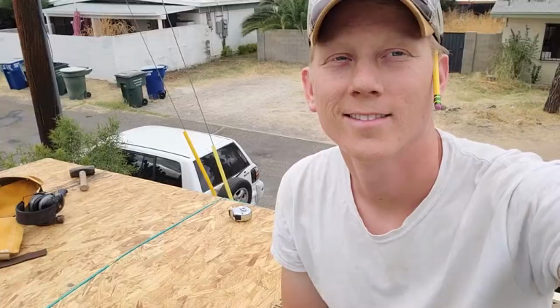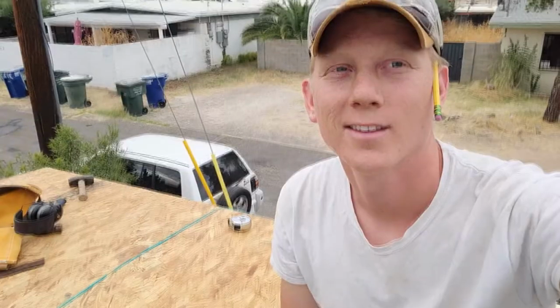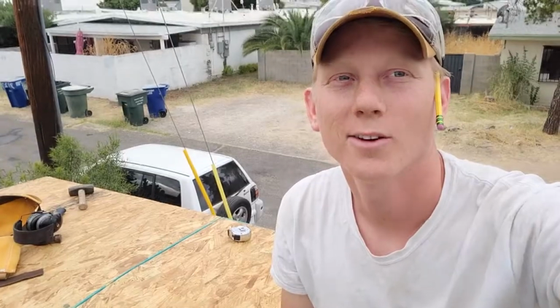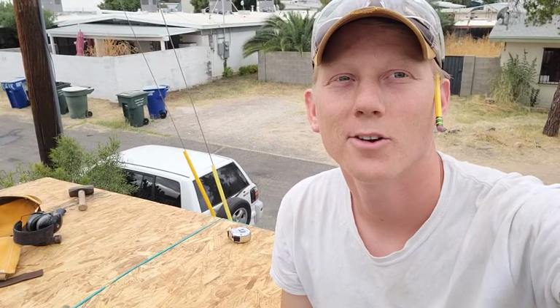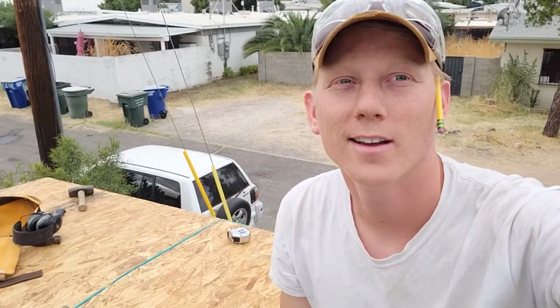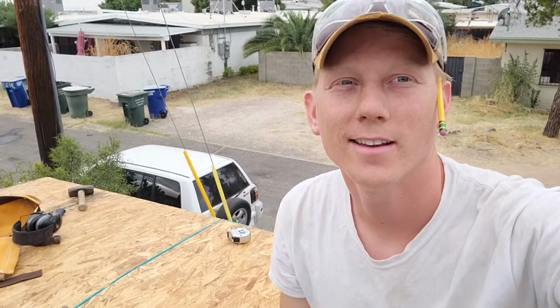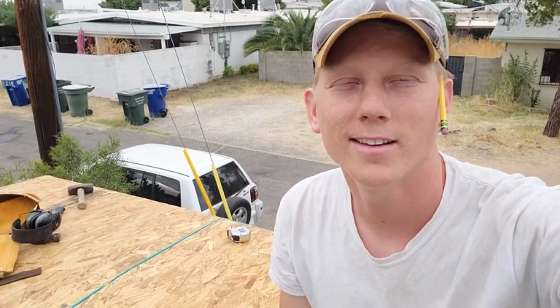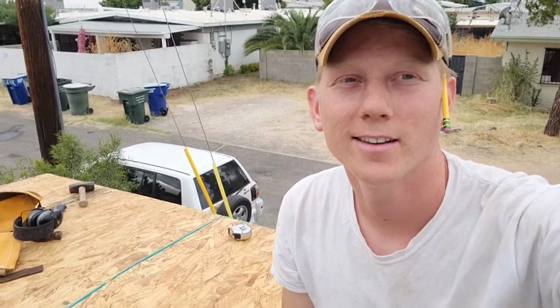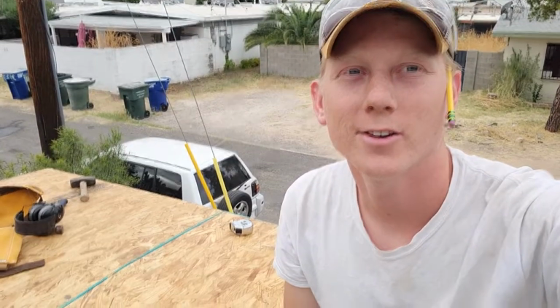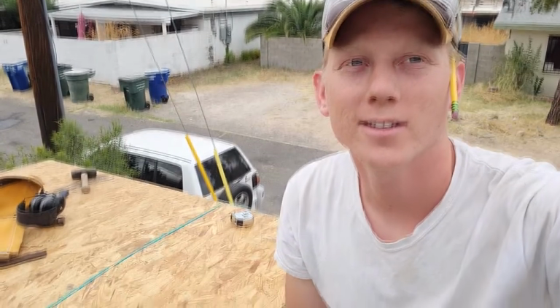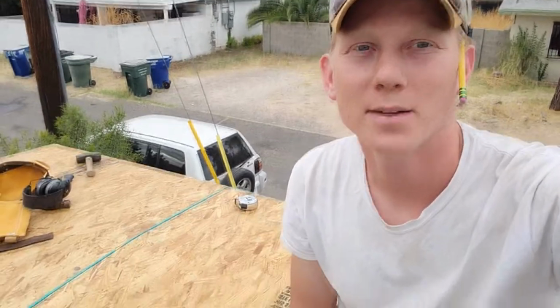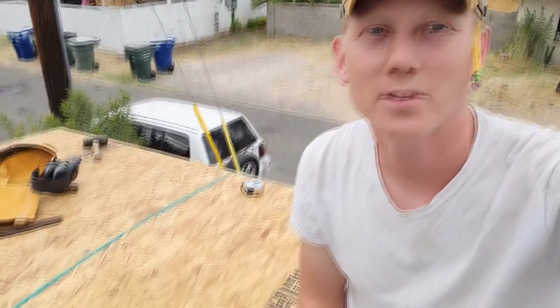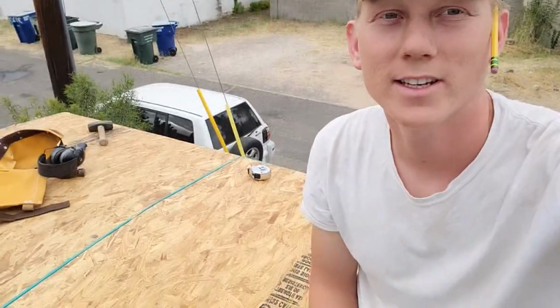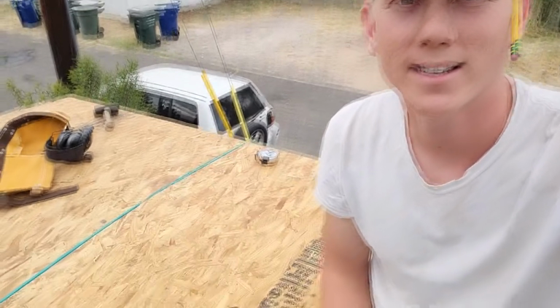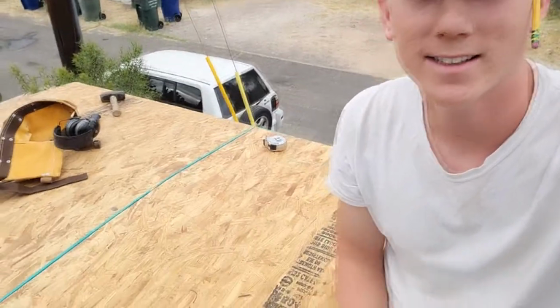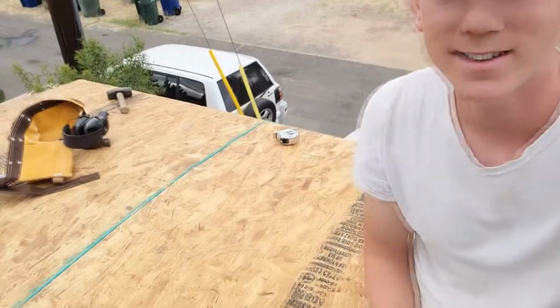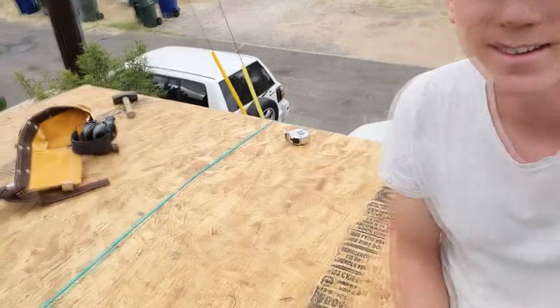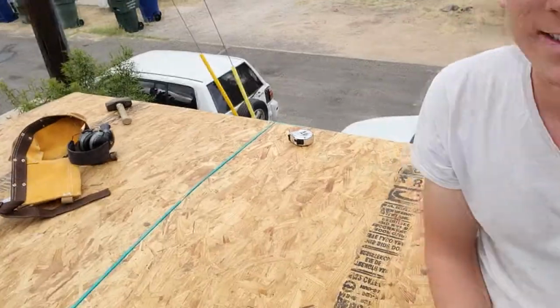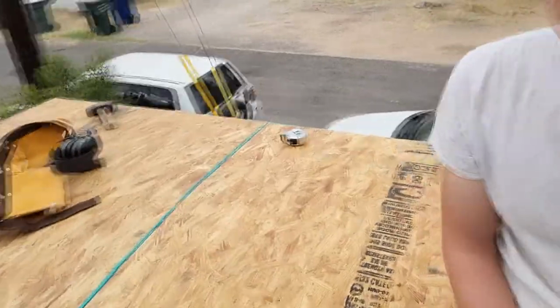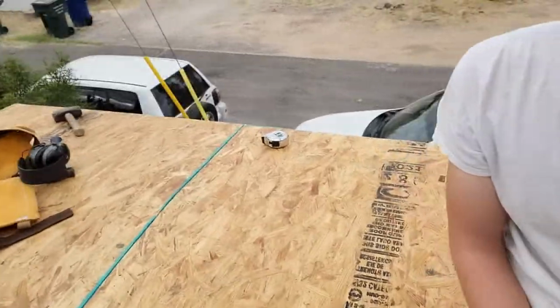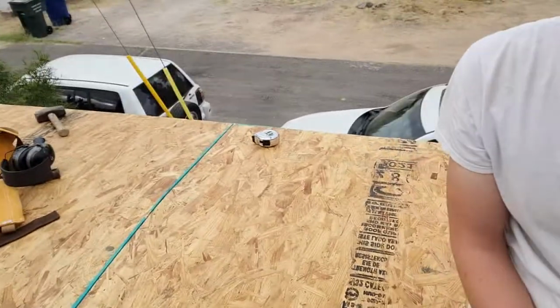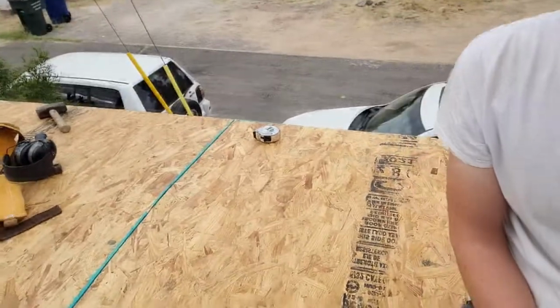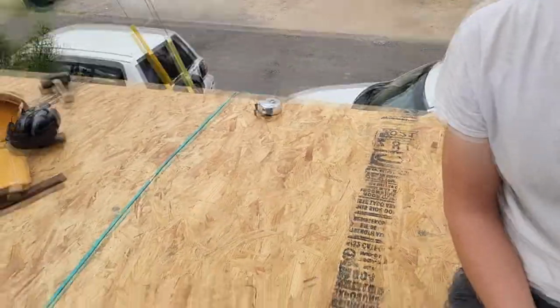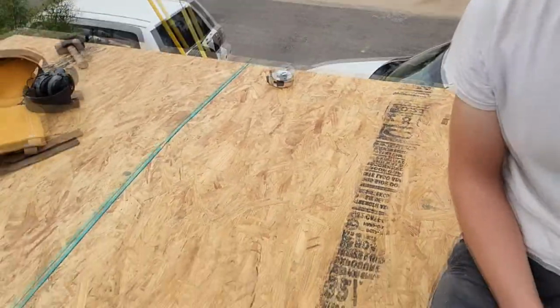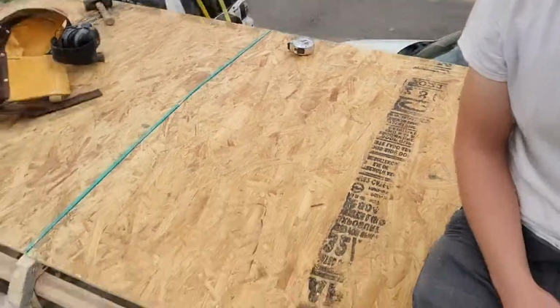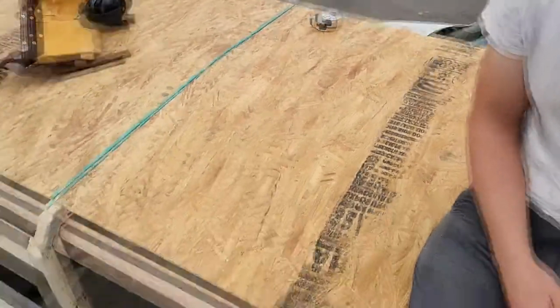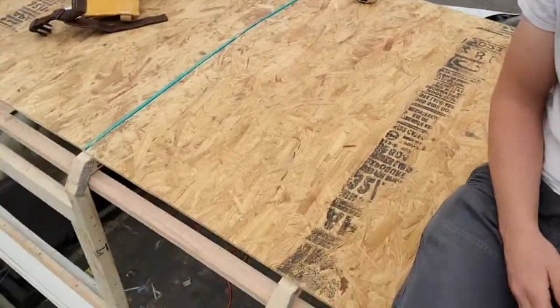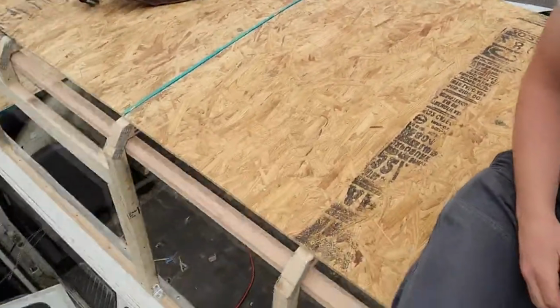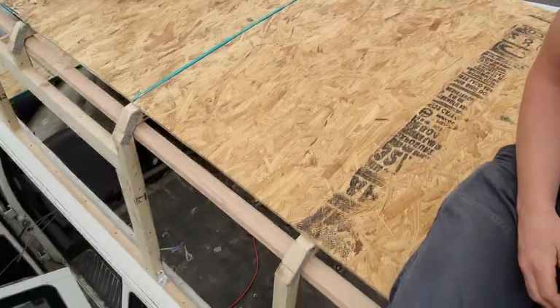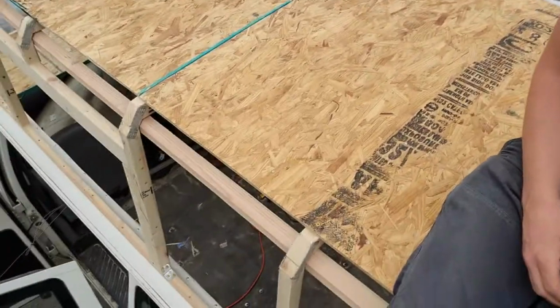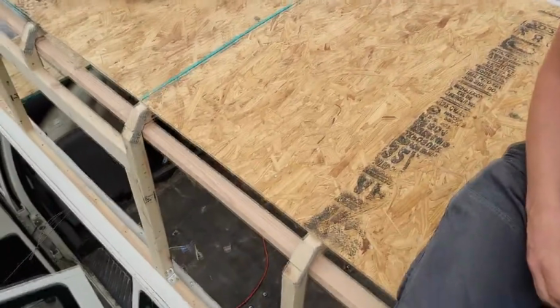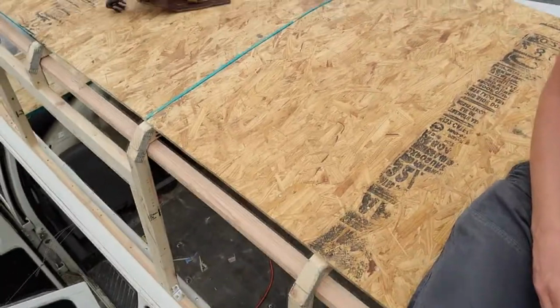All right, here on top of the van, got two sheets in of sheathing for the roof.